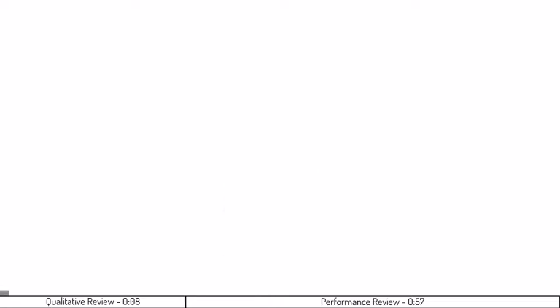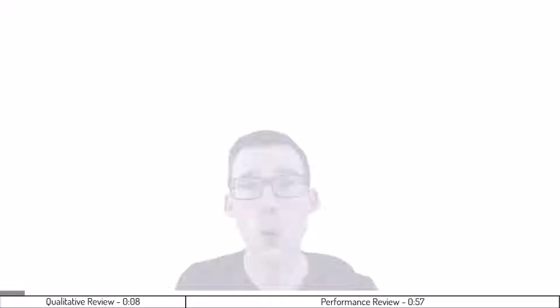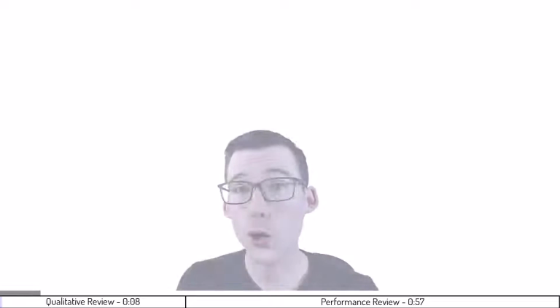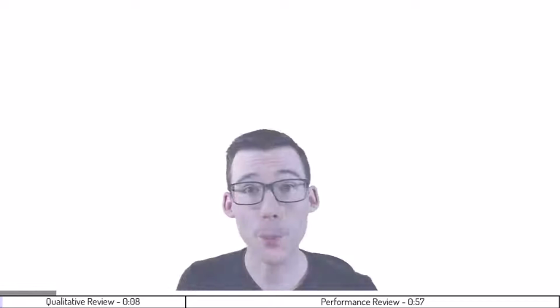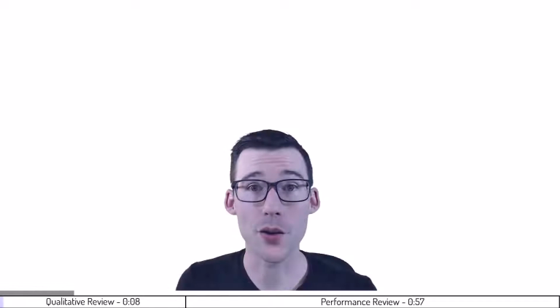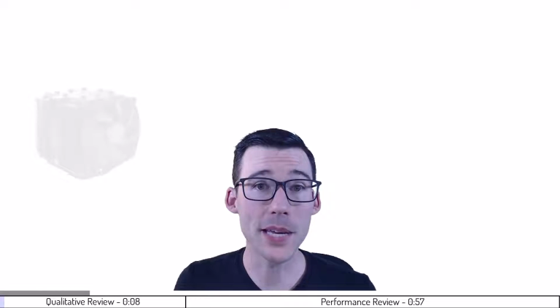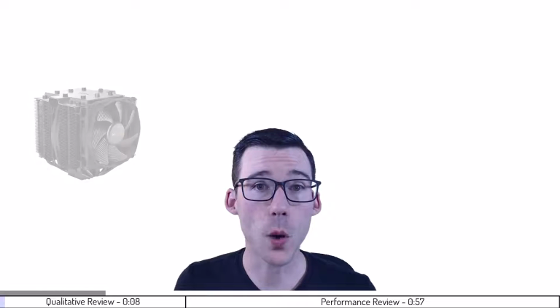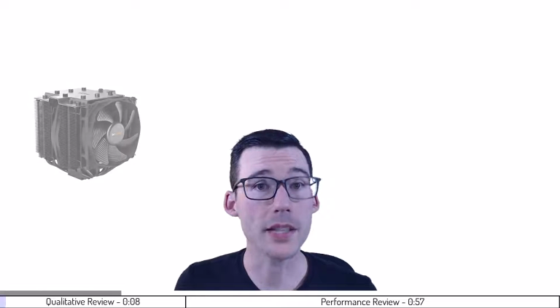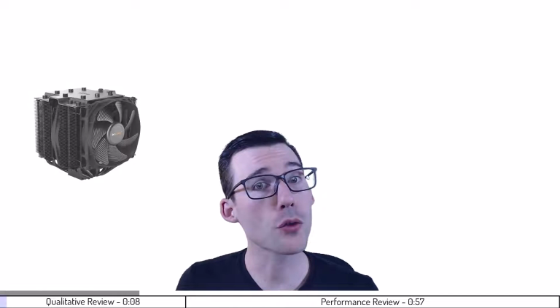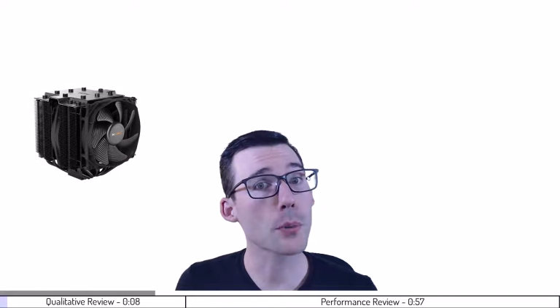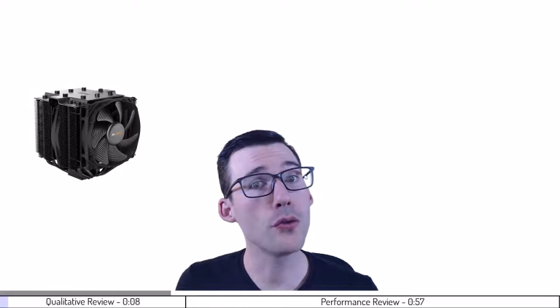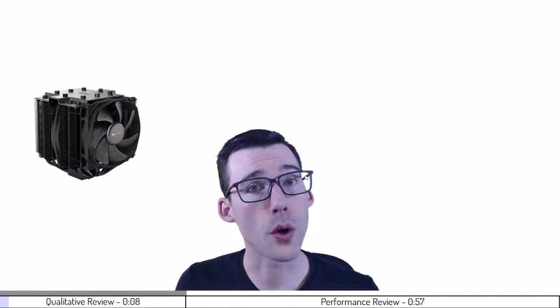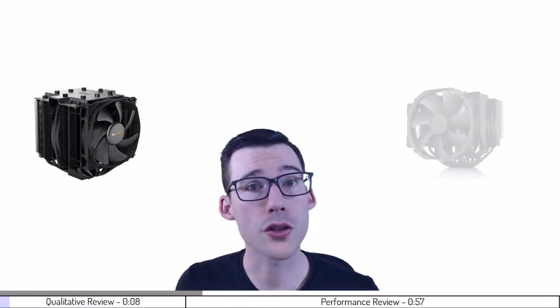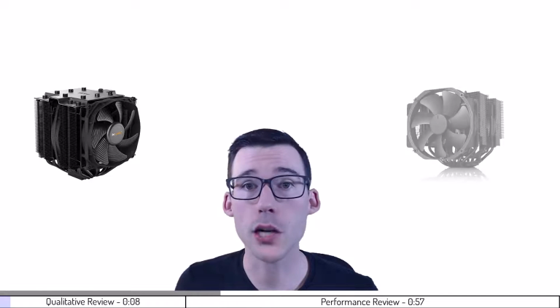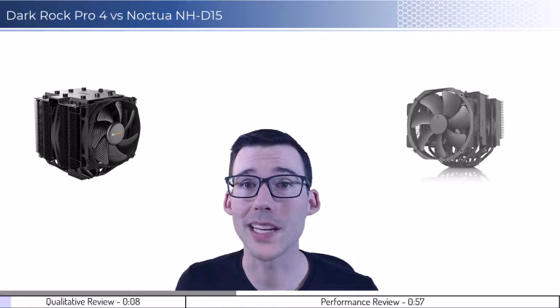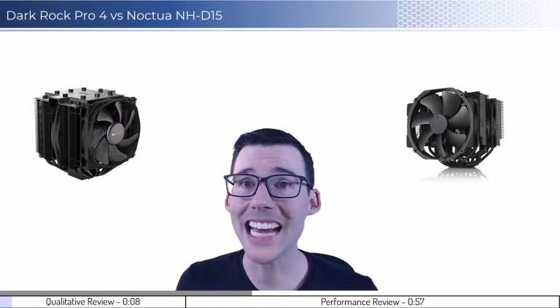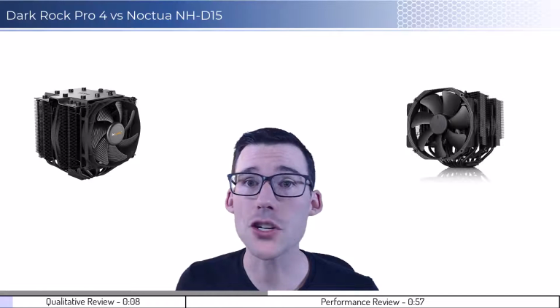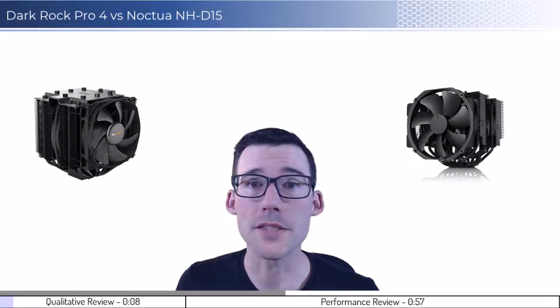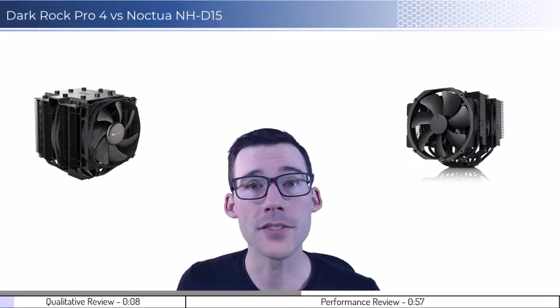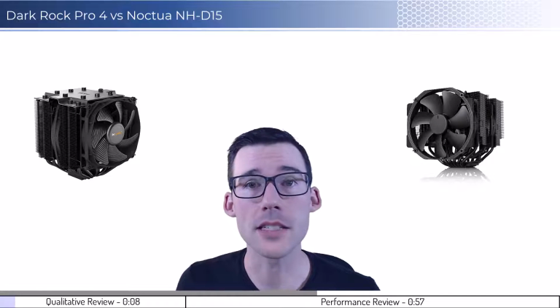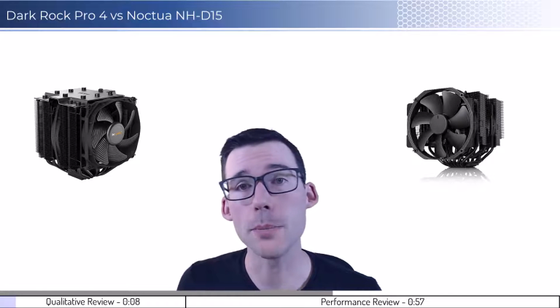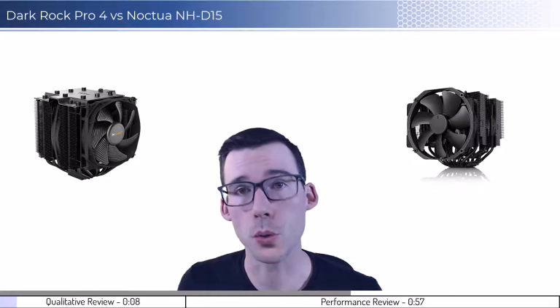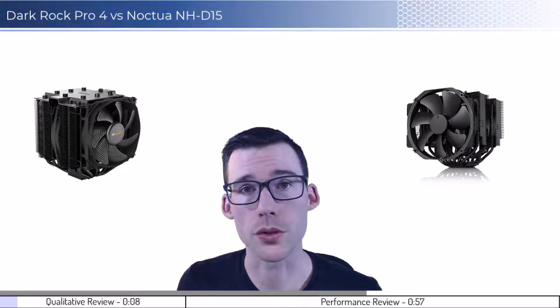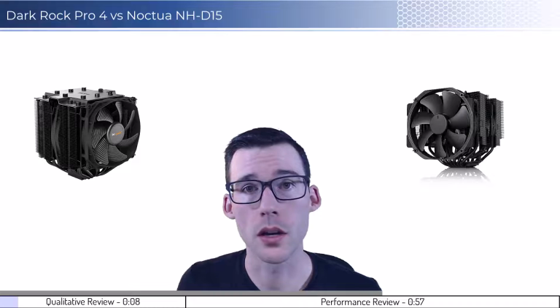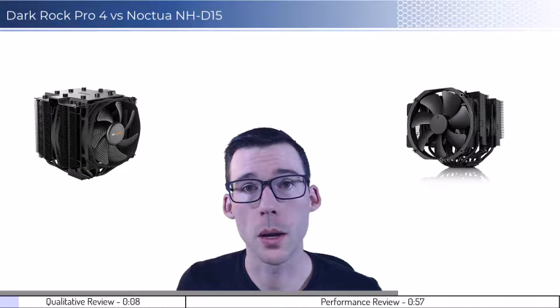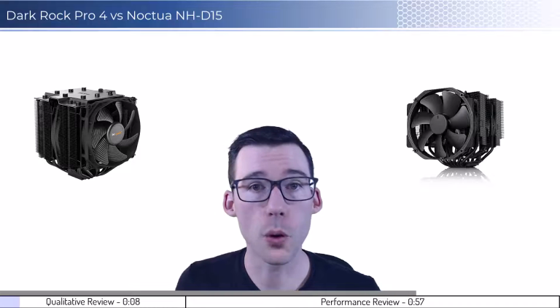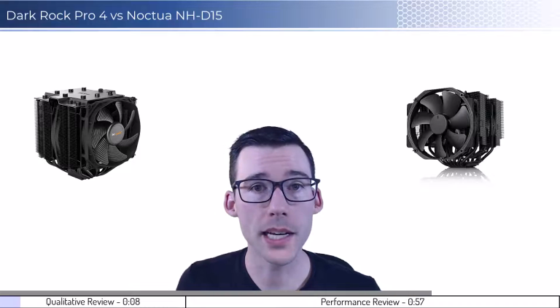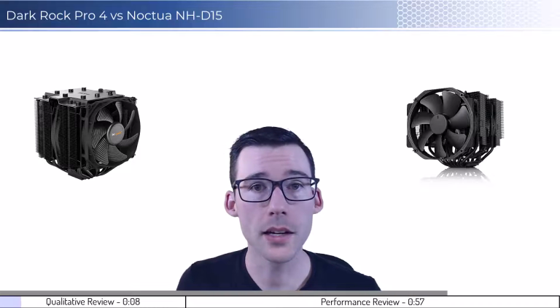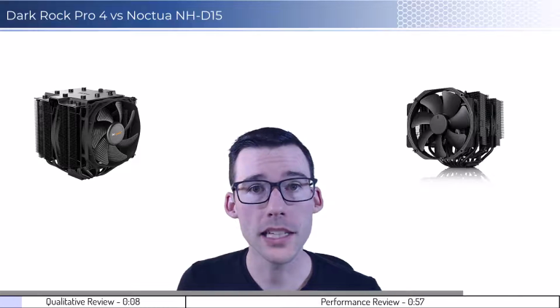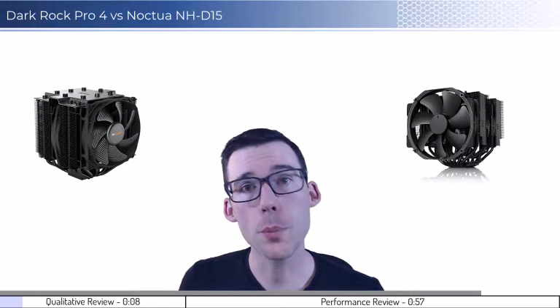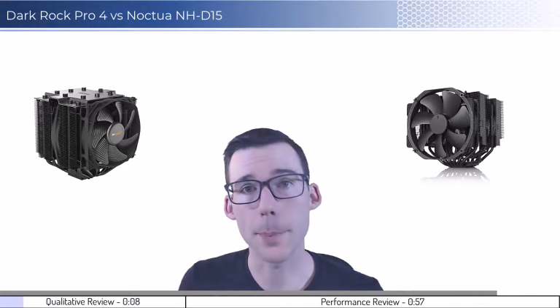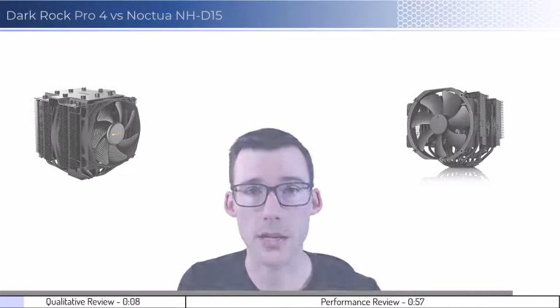We're going to compare the BeQuiet DarkRock Pro 4 to the Noctua NH-D15 CPU coolers. Before we begin, let's open up the packages.